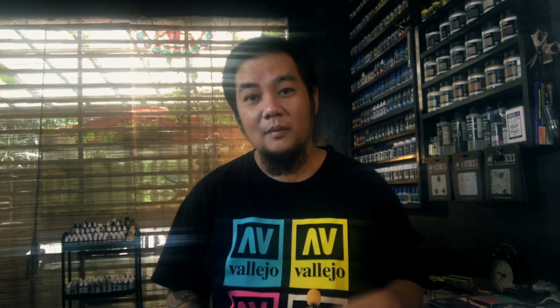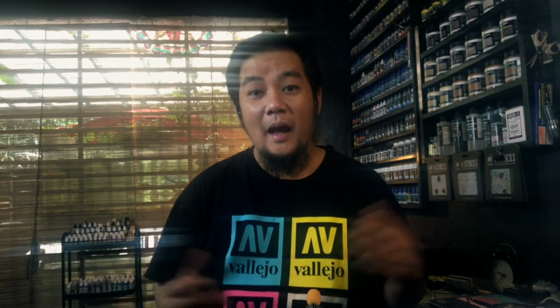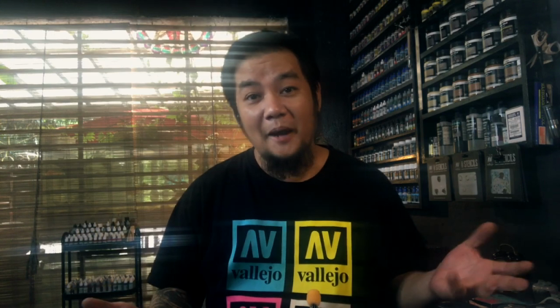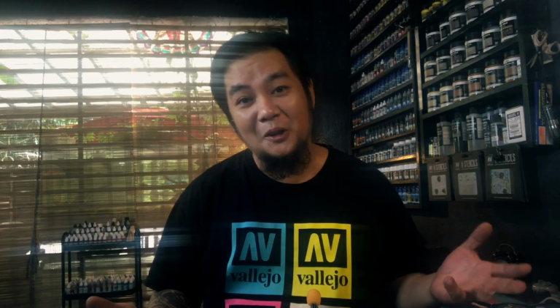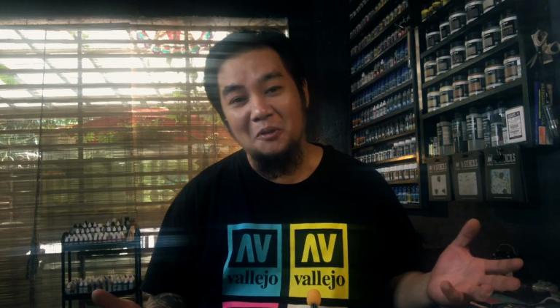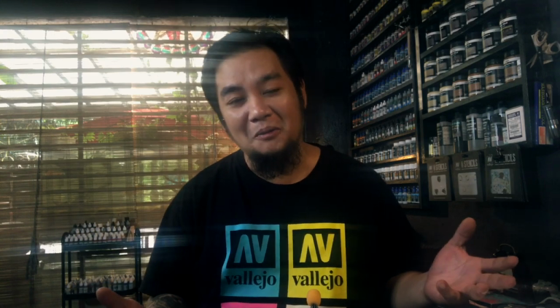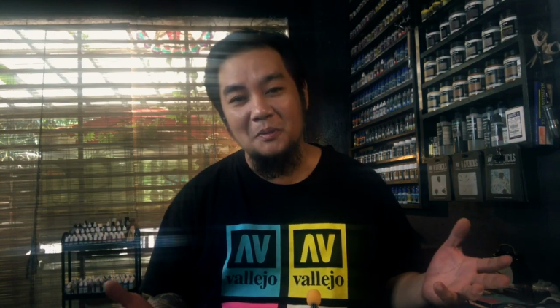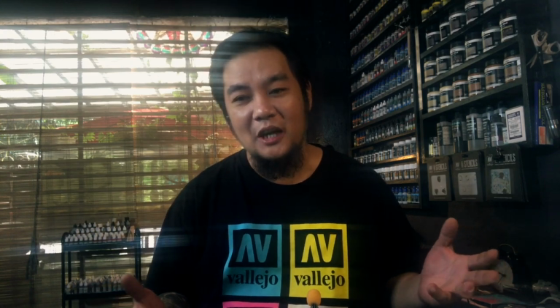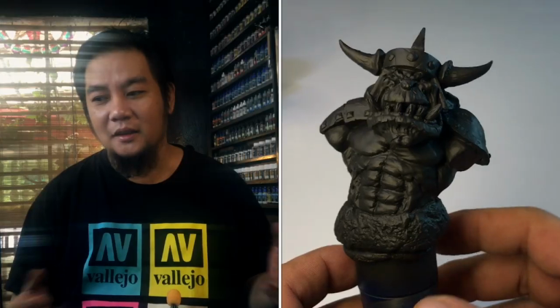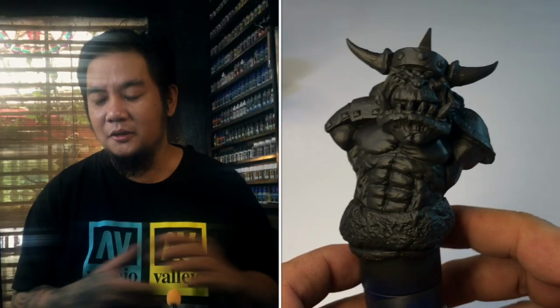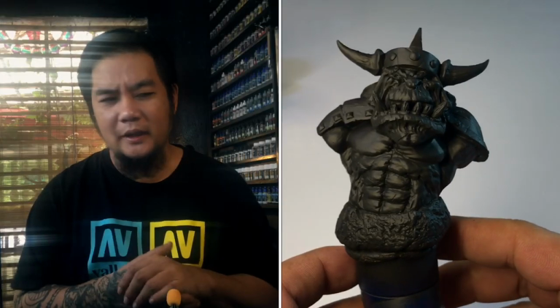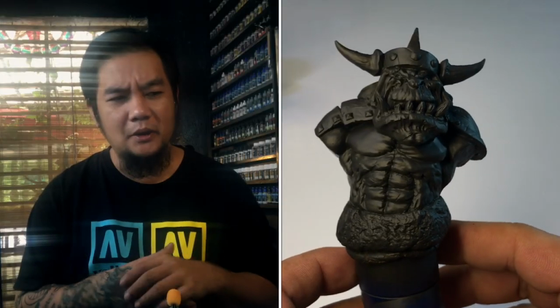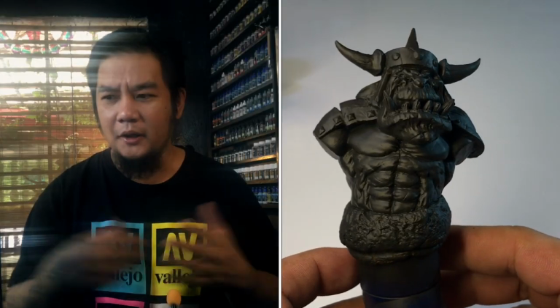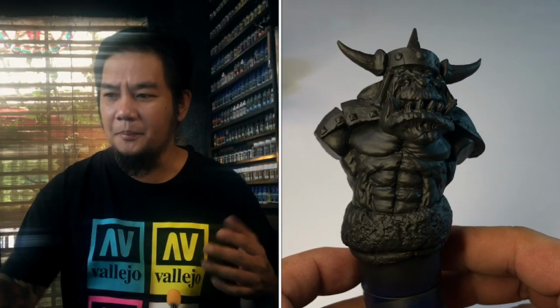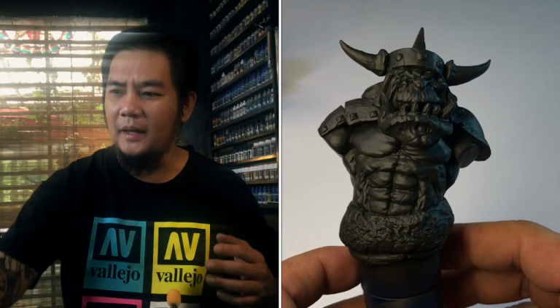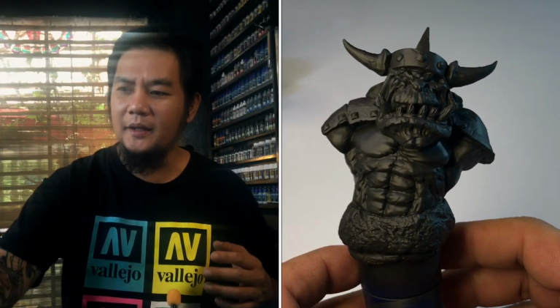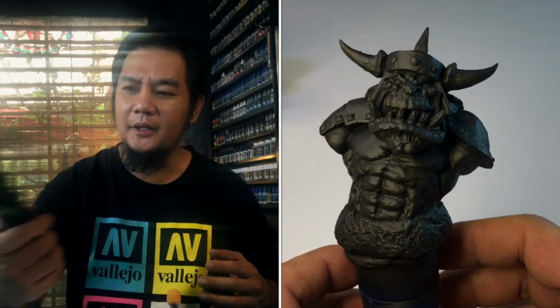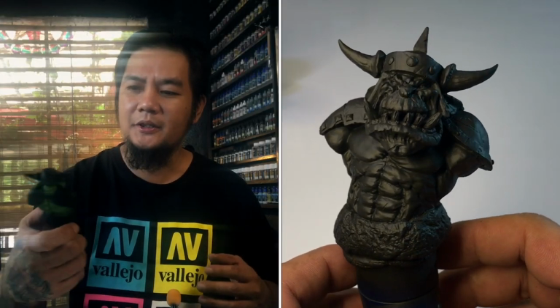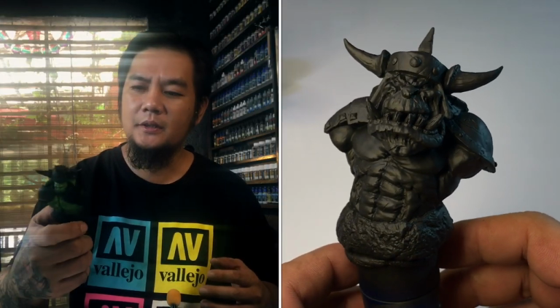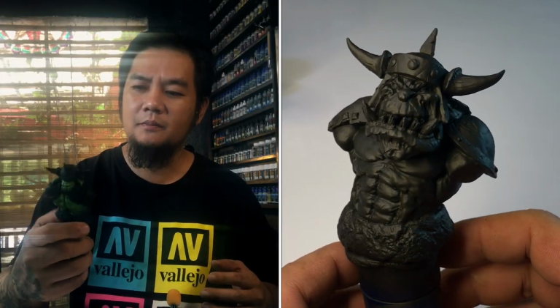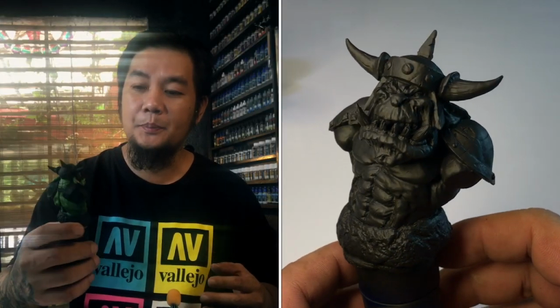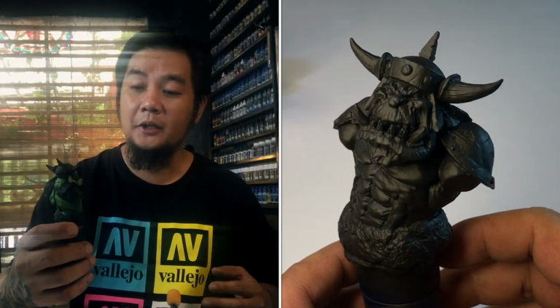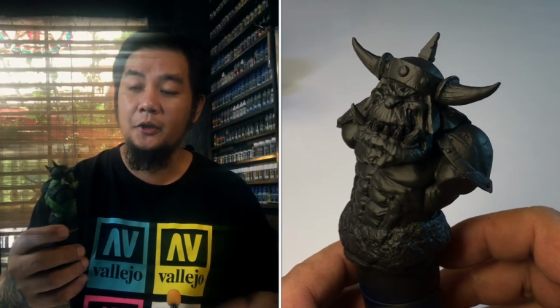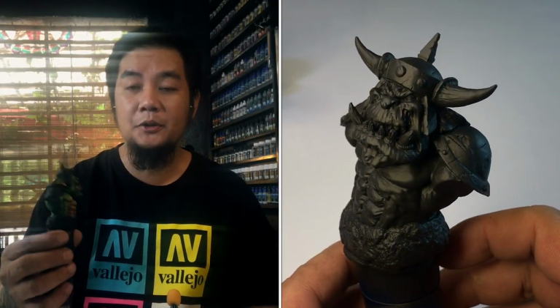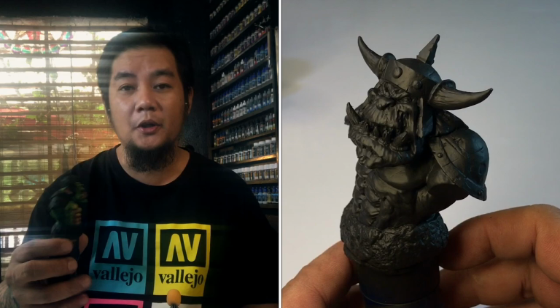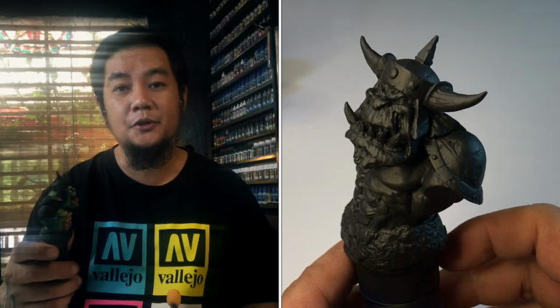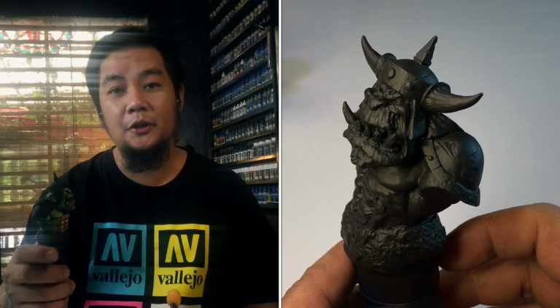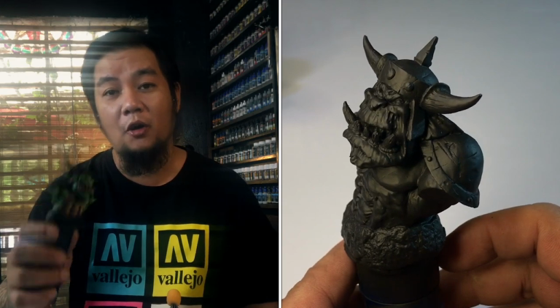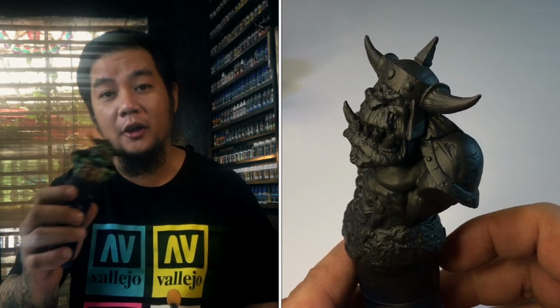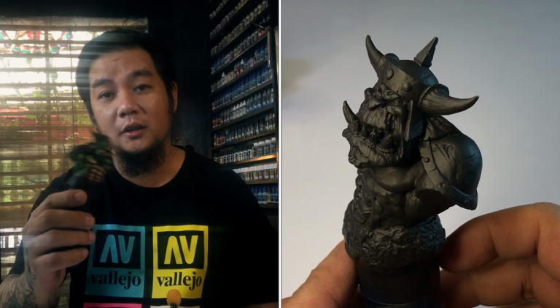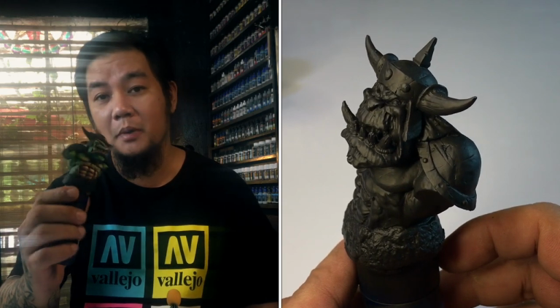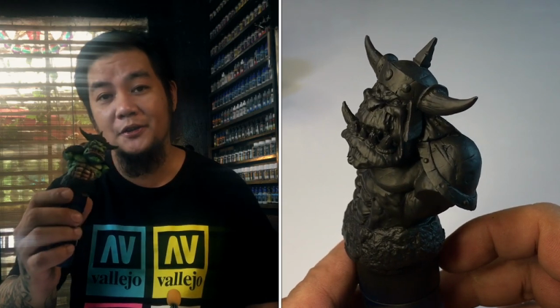Hi, I'm Don. Welcome to my channel. Today we're going to paint this Spellcrow-sponsored Orc bust.